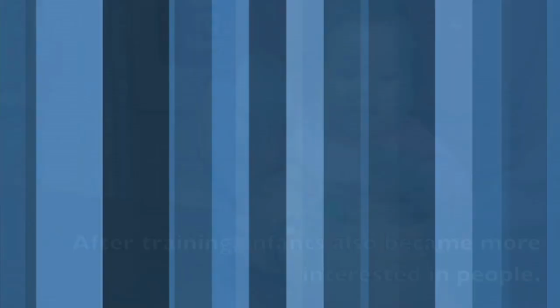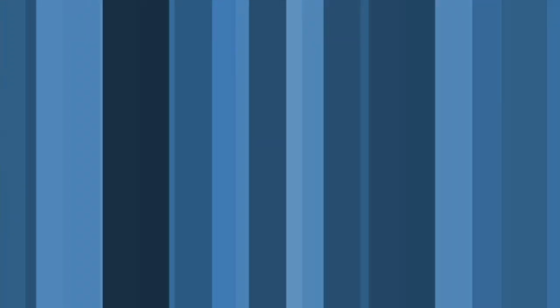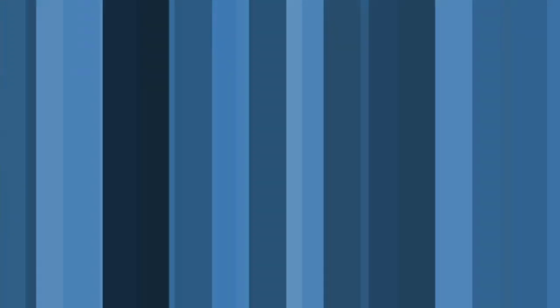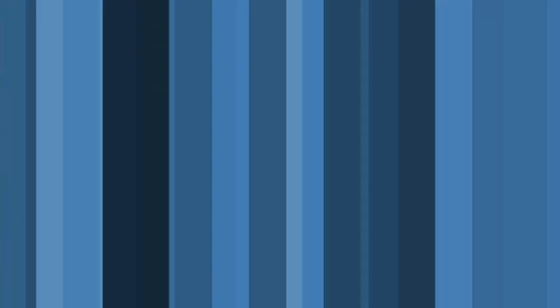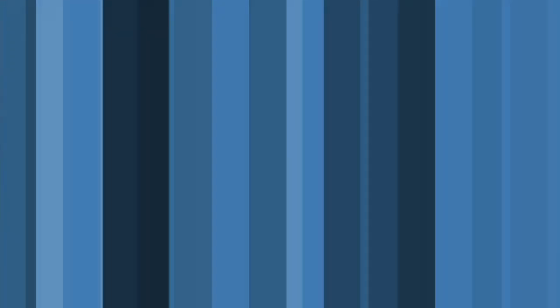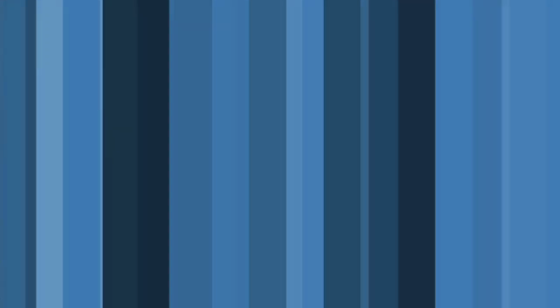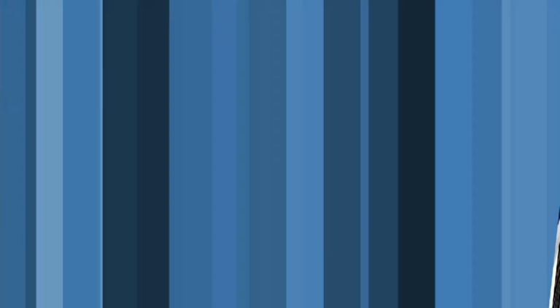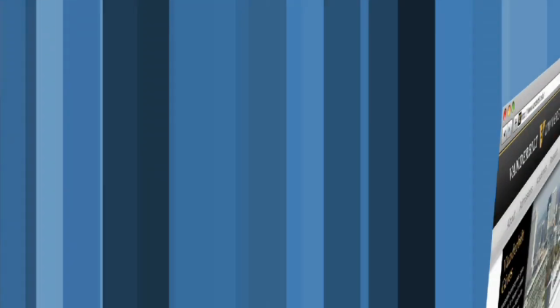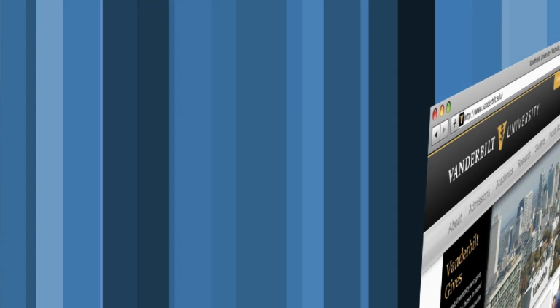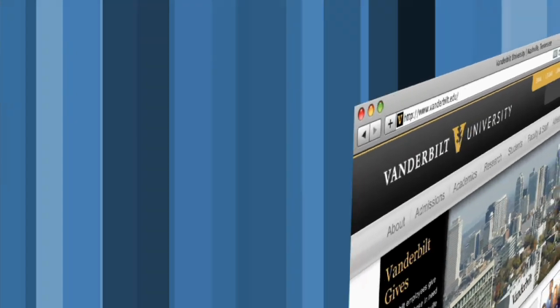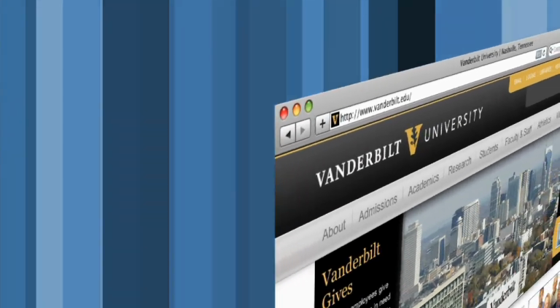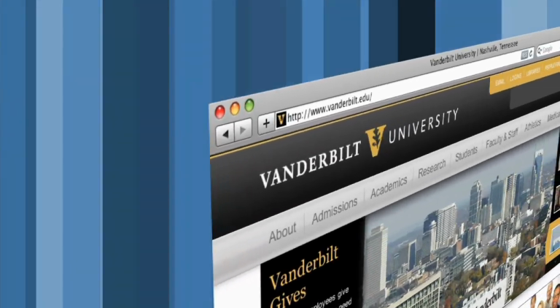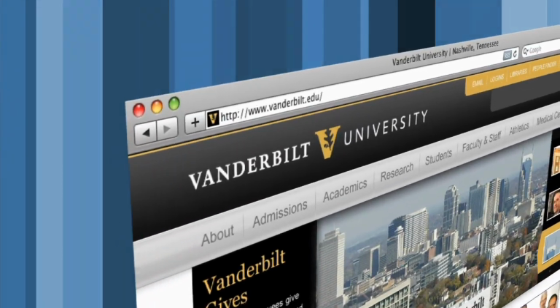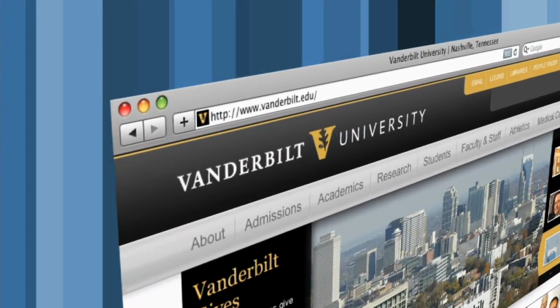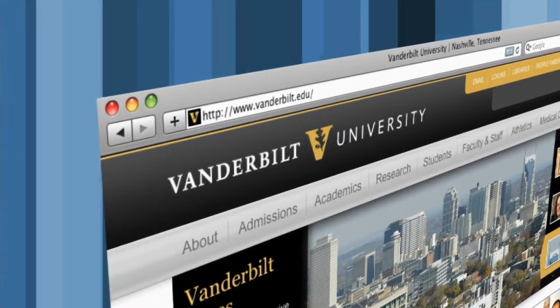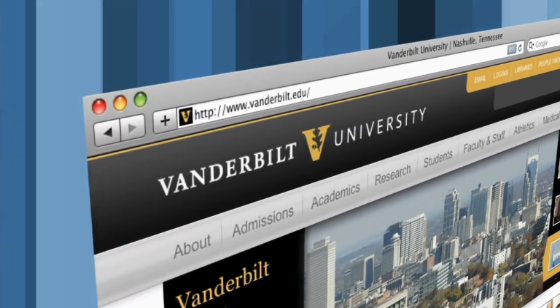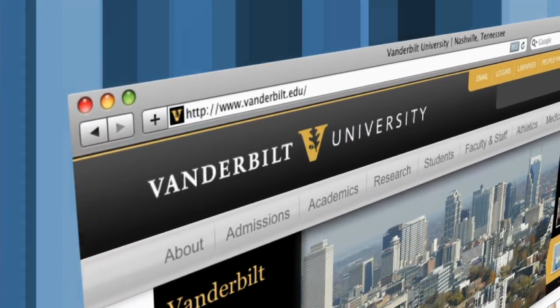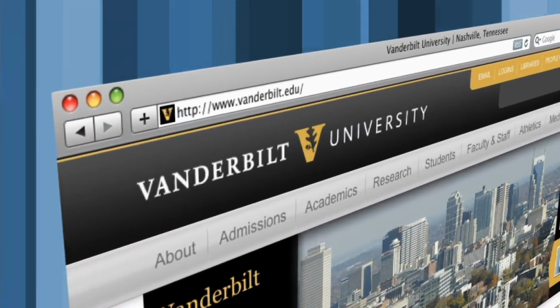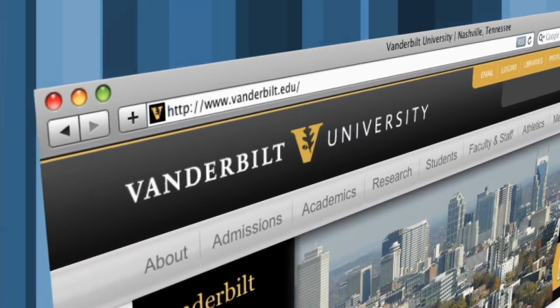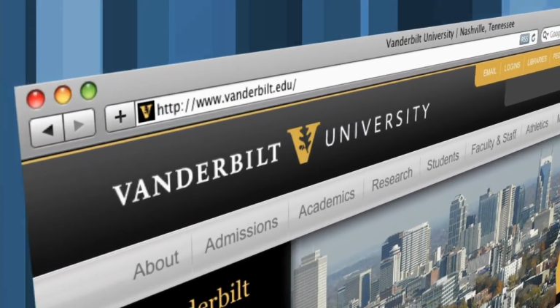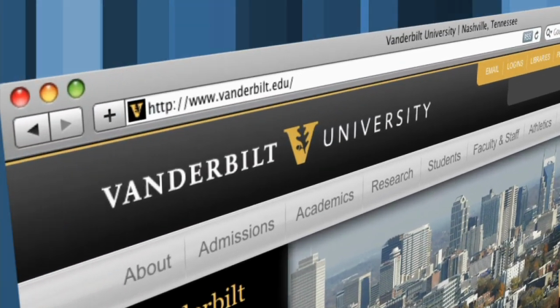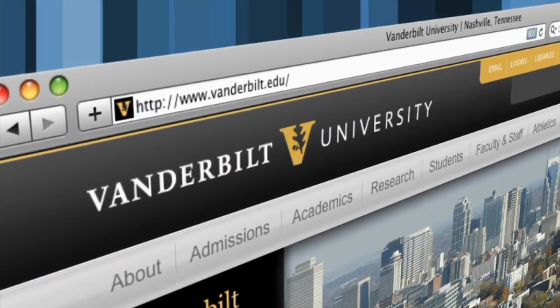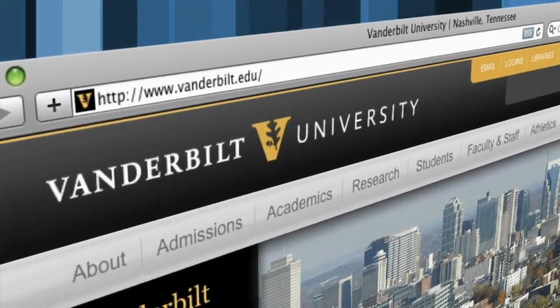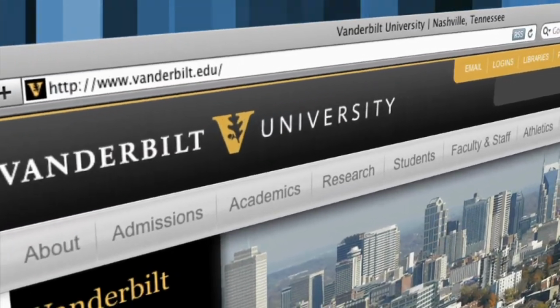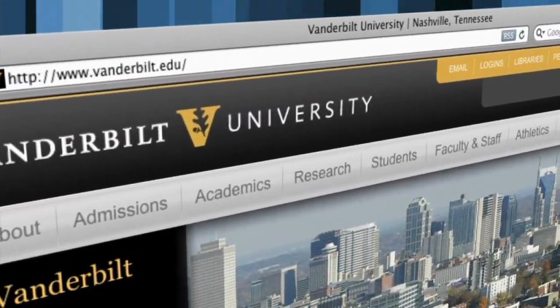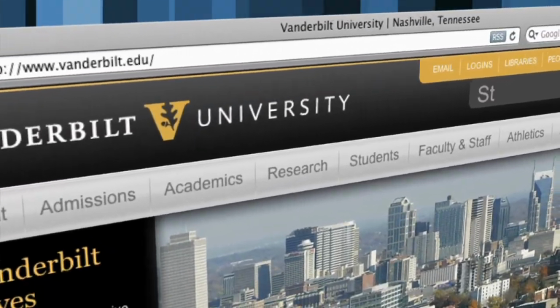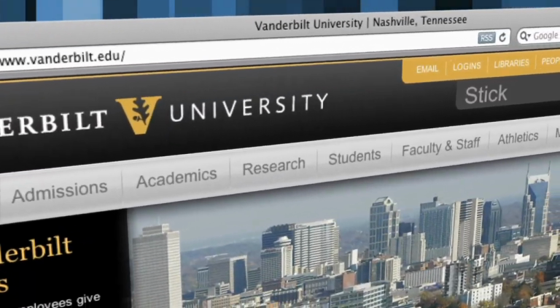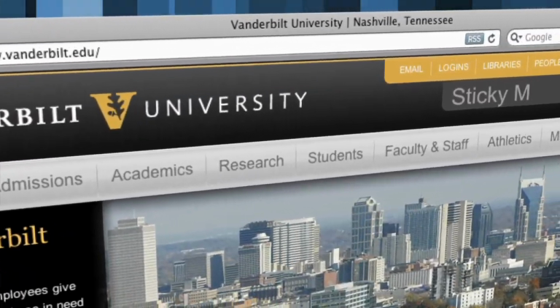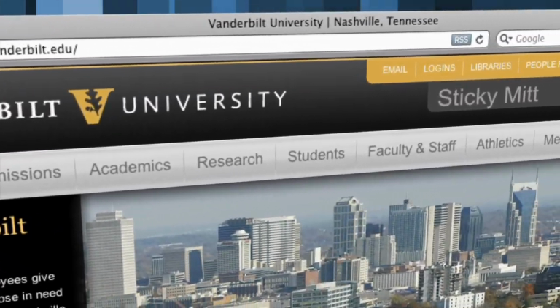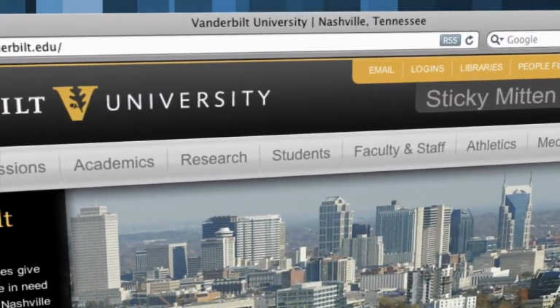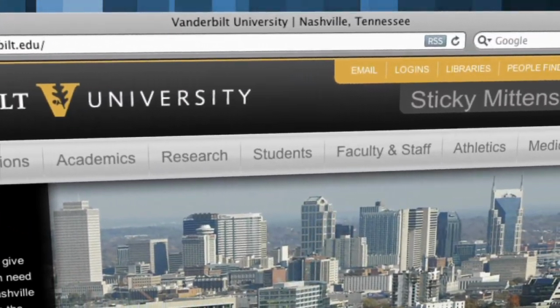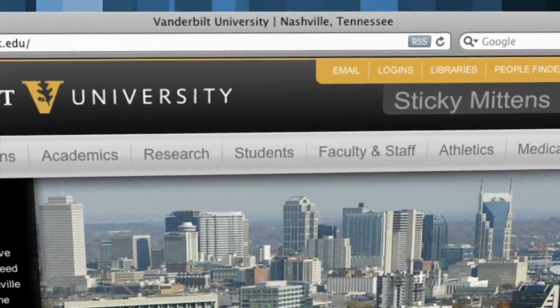There's much more on this study on Vanderbilt.edu — search 'sticky mittens.'